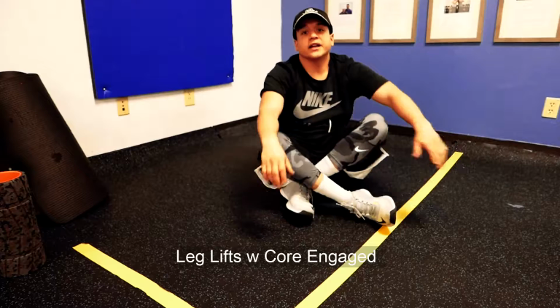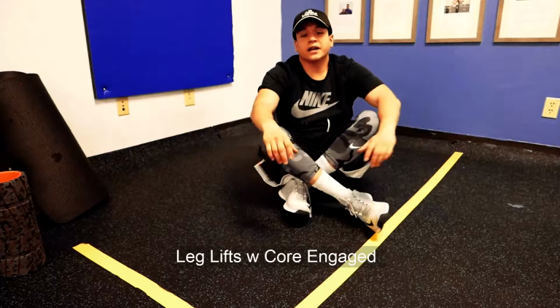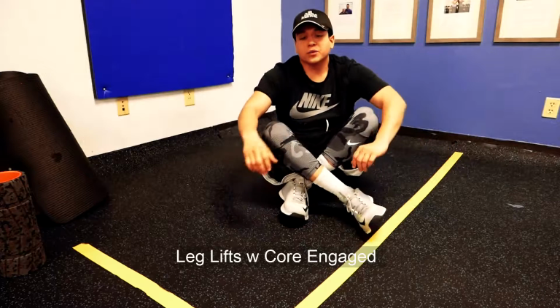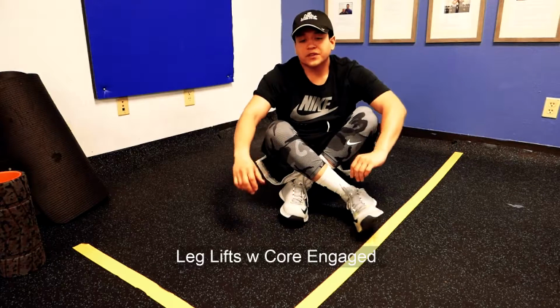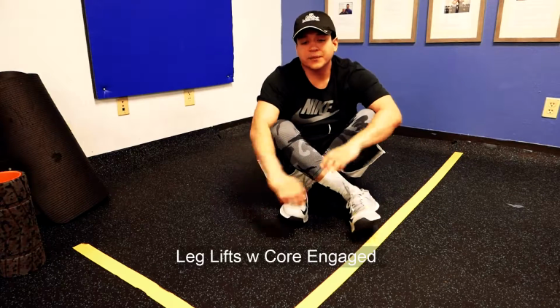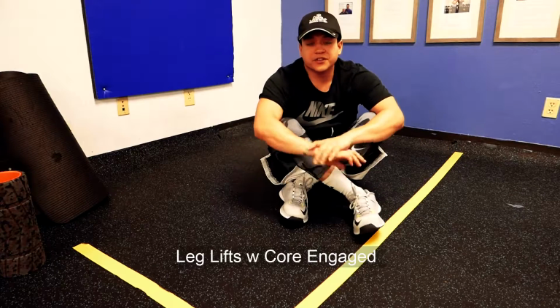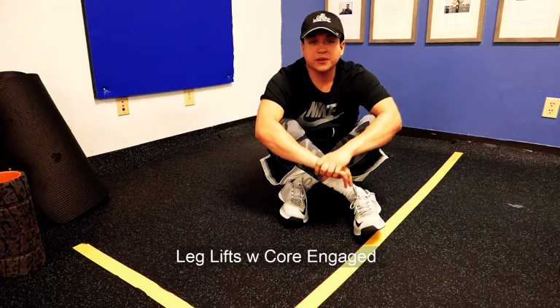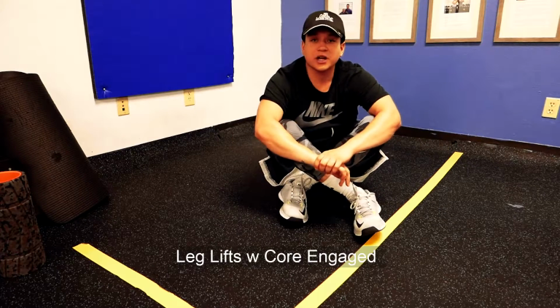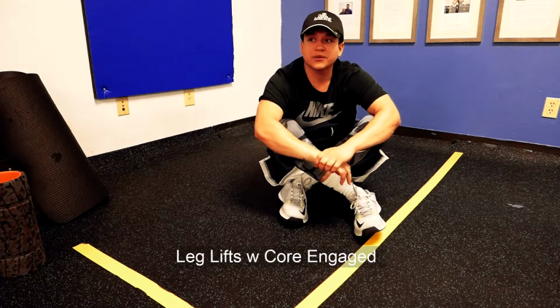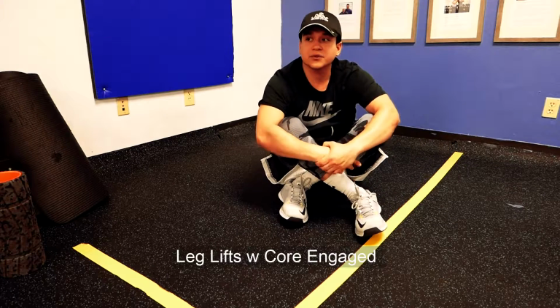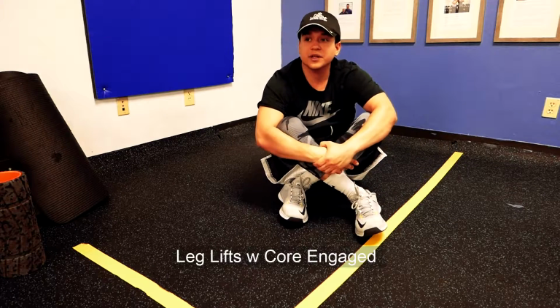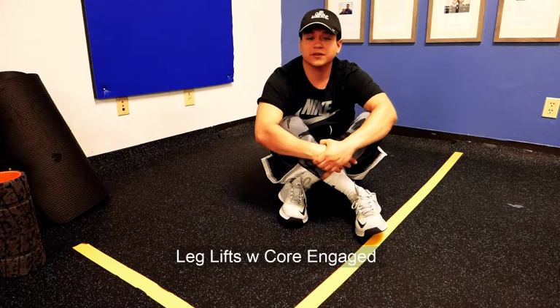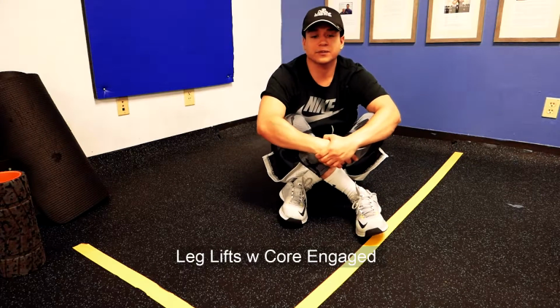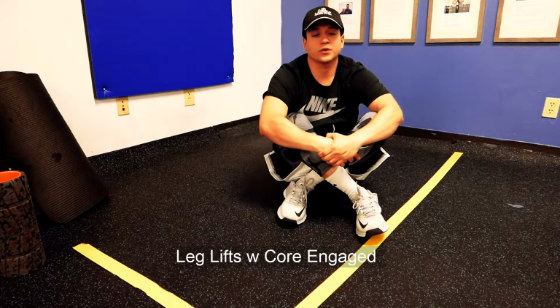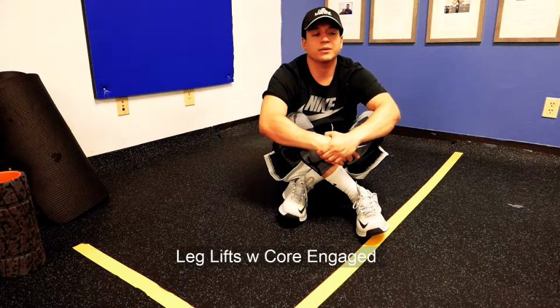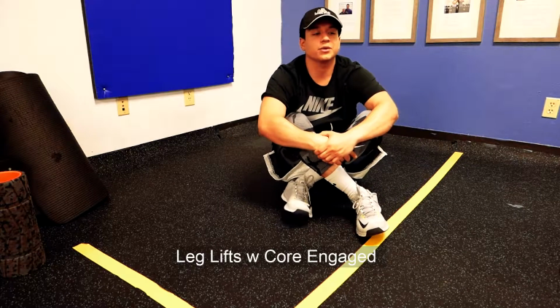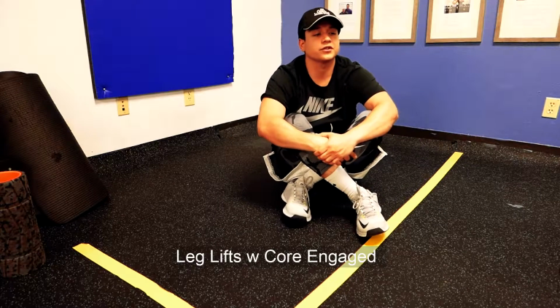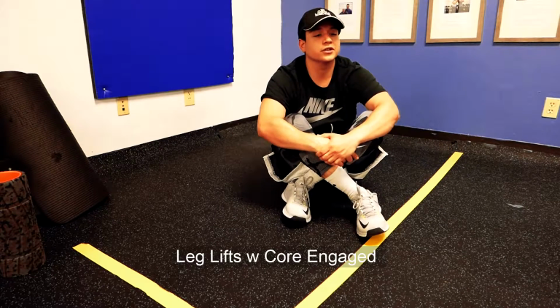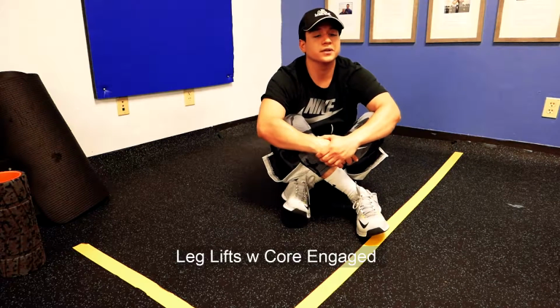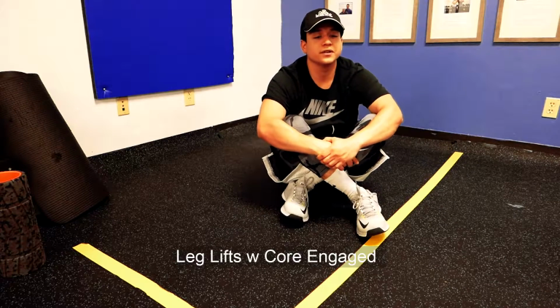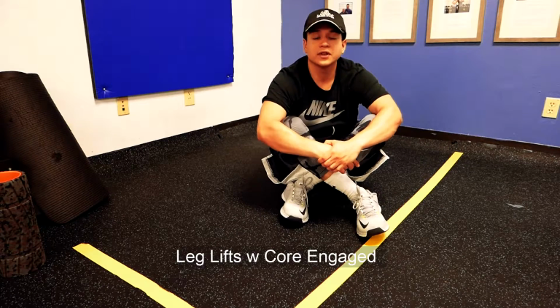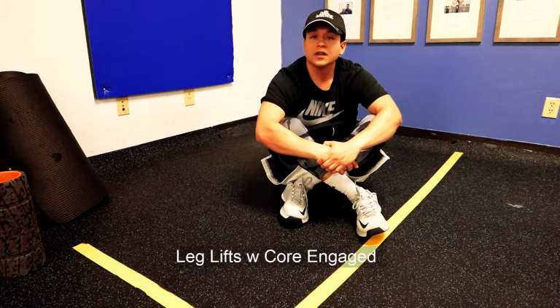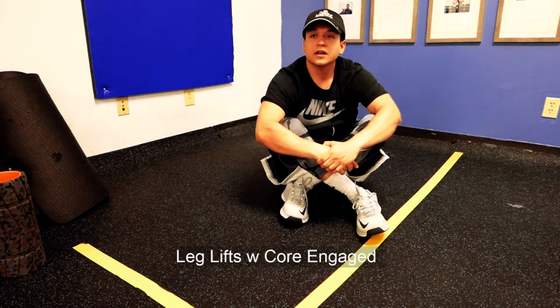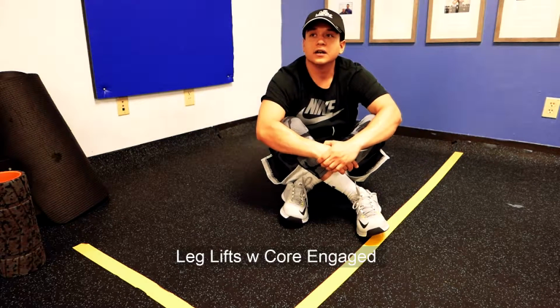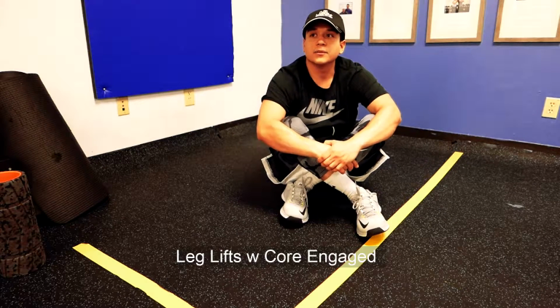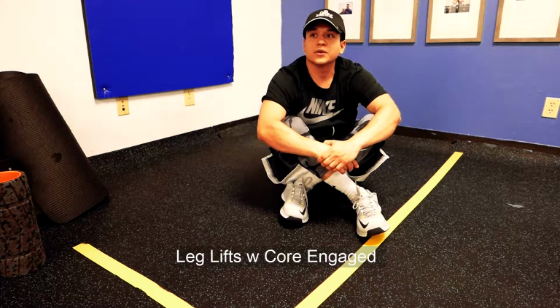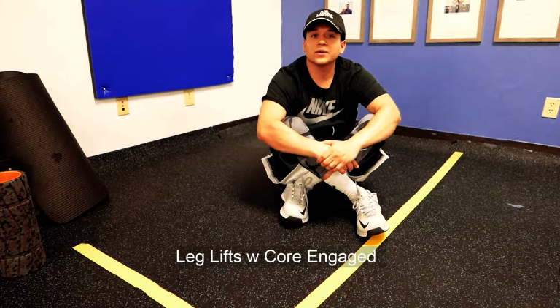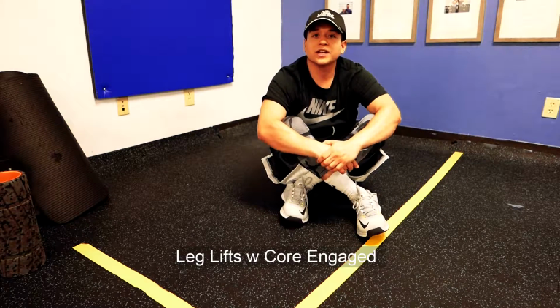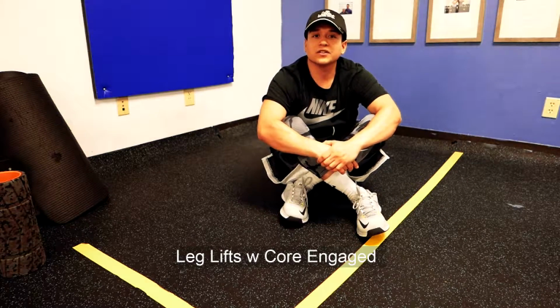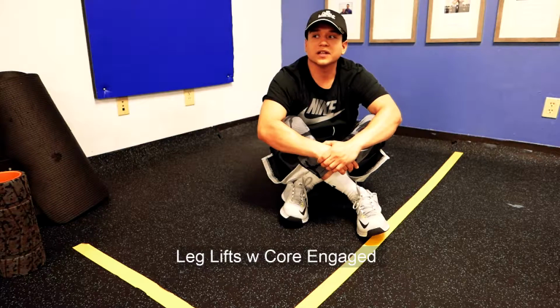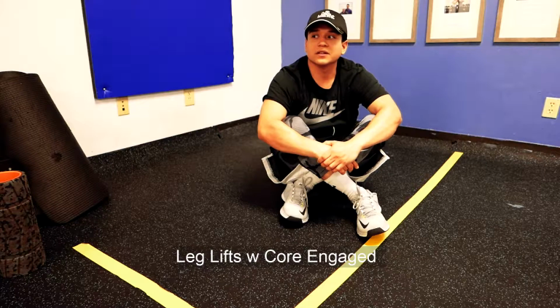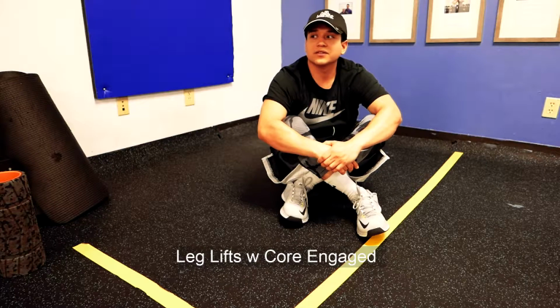Hey guys, what's up? It's Jeremiah with Stove Training Systems. What I'm about to show you is the core engage leg lifts.